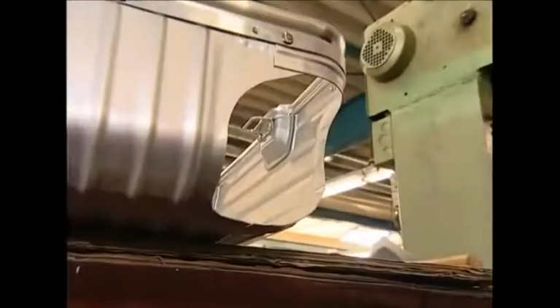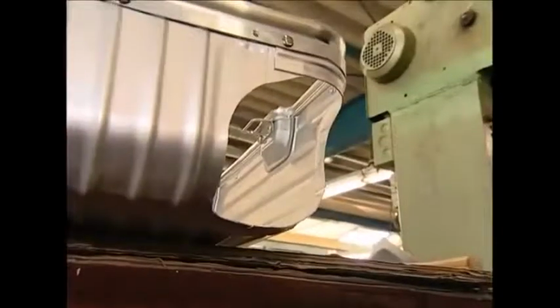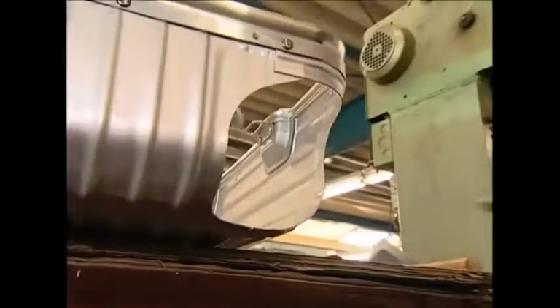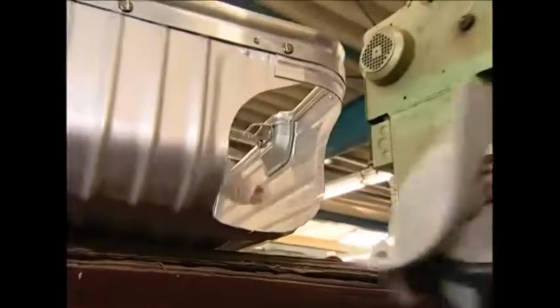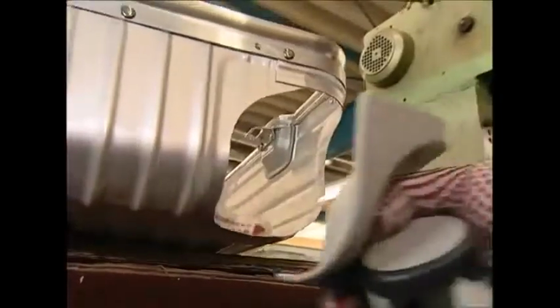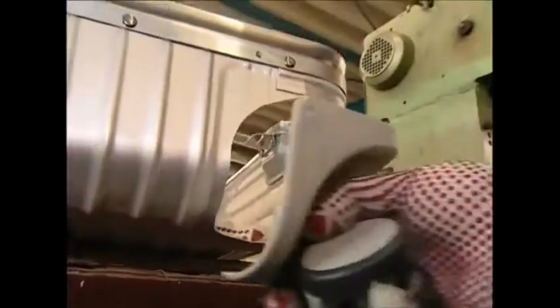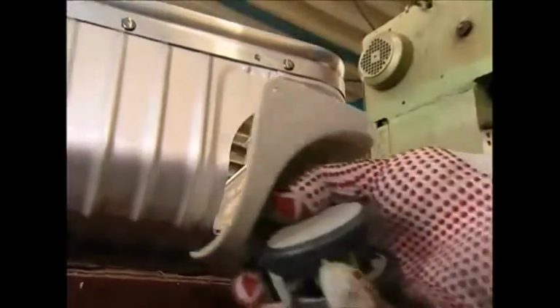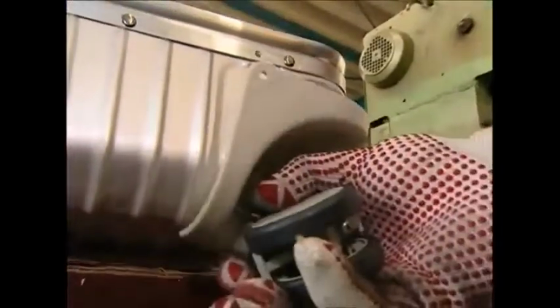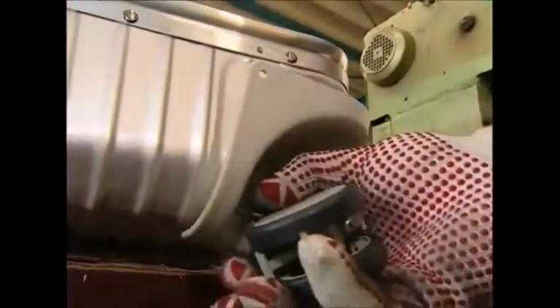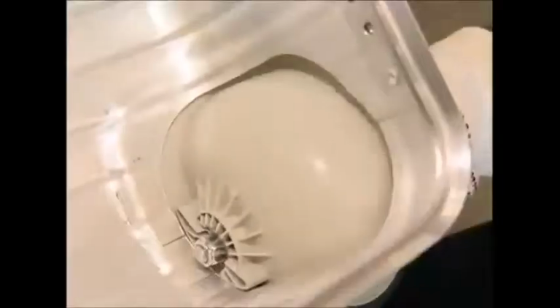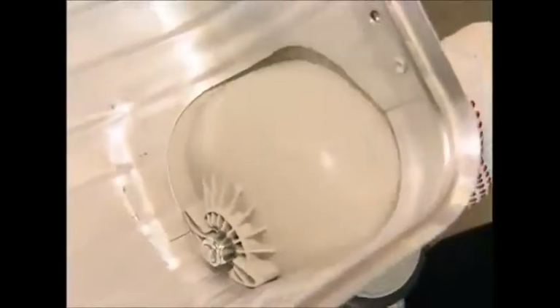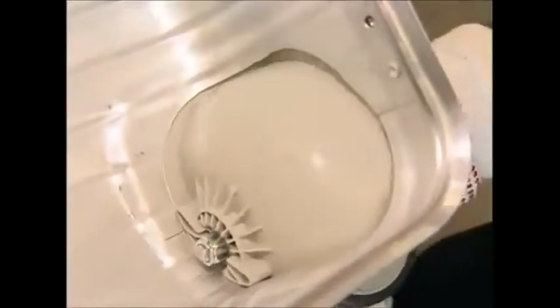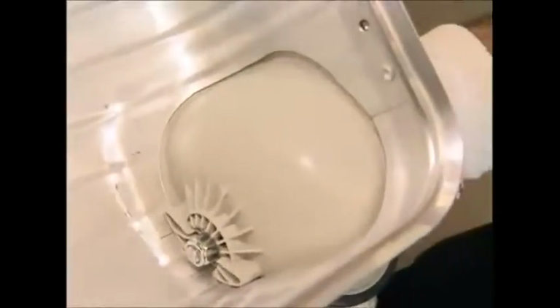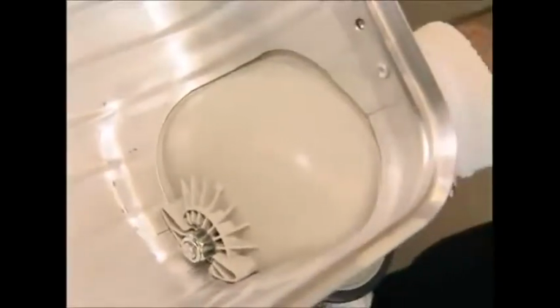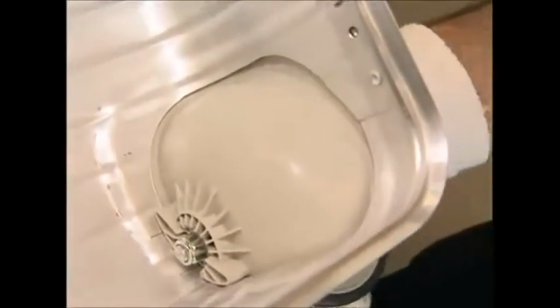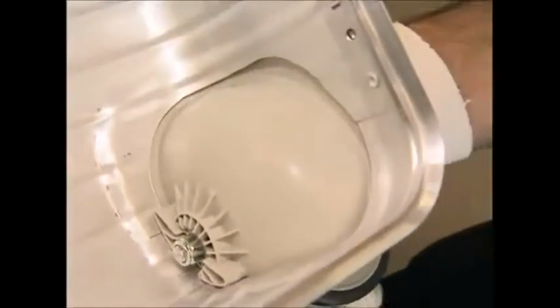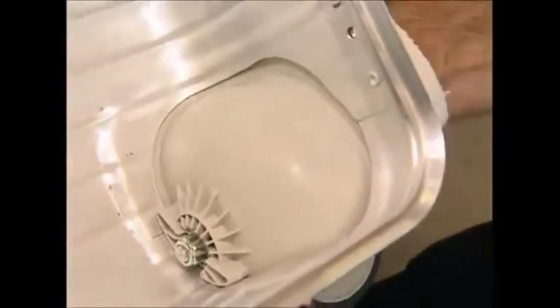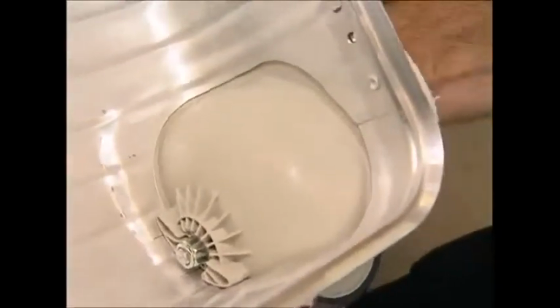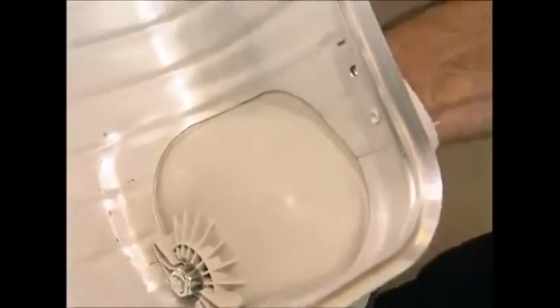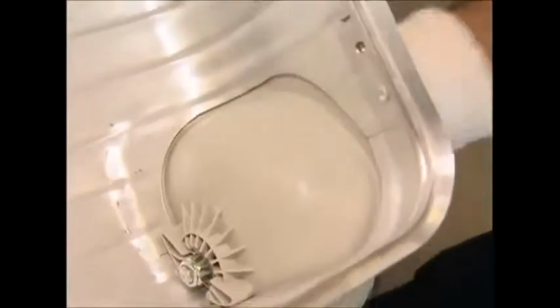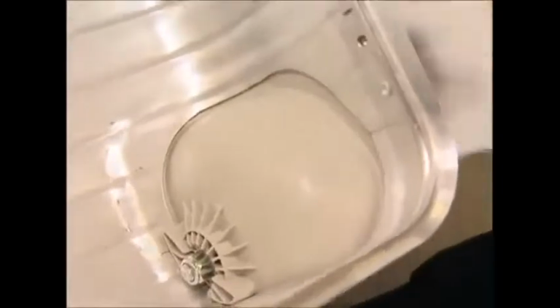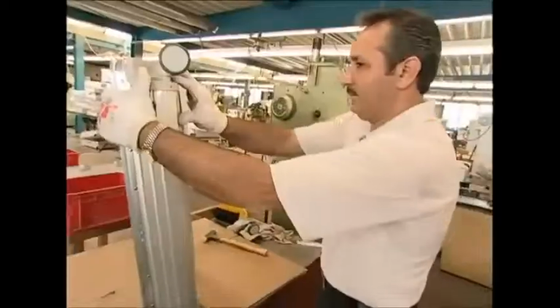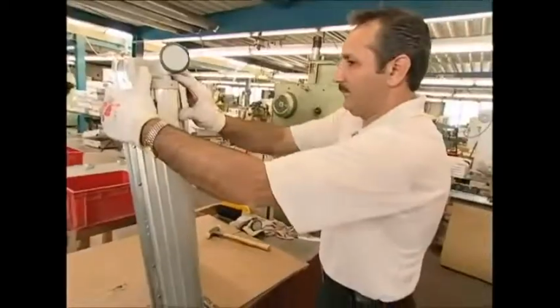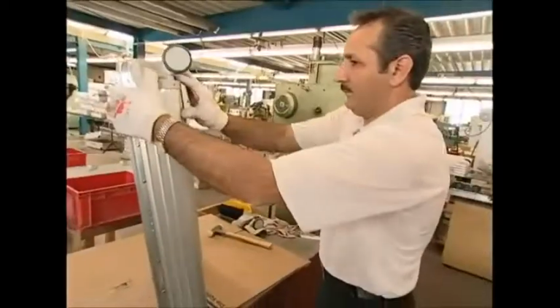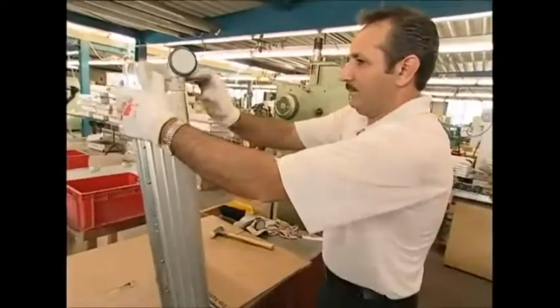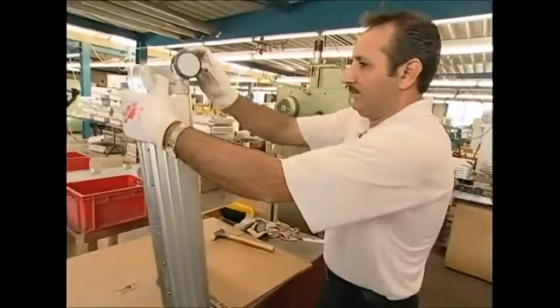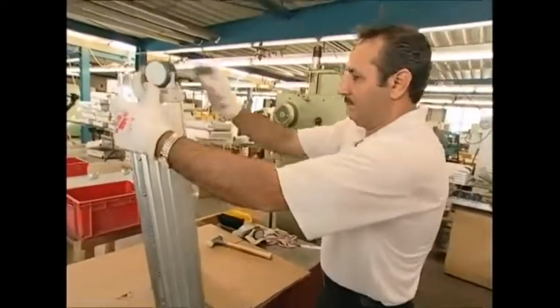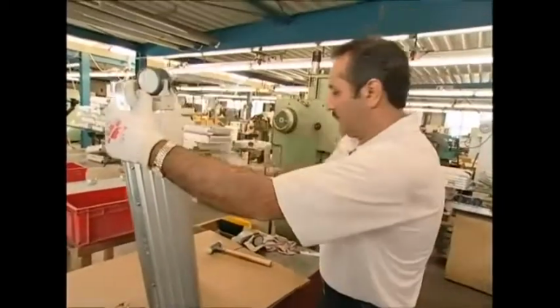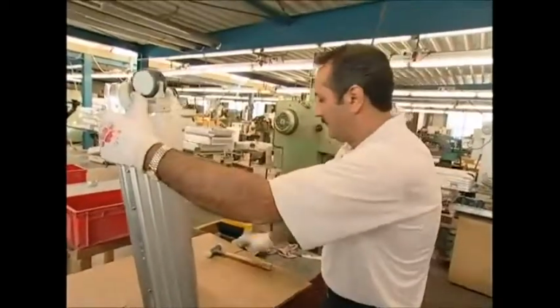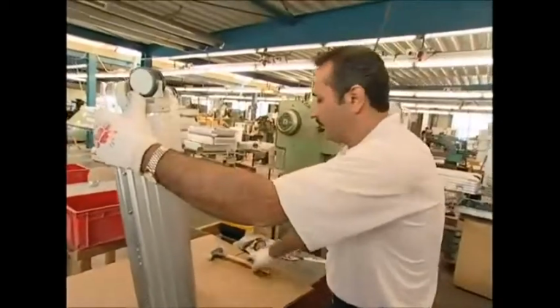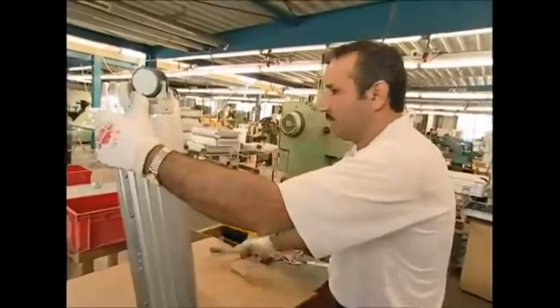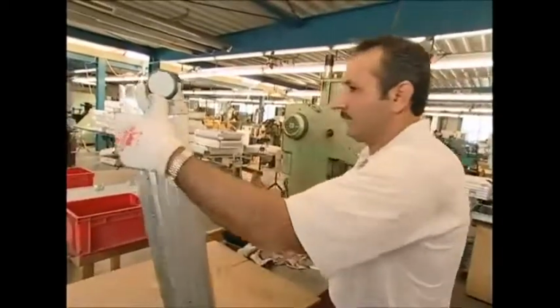Finally, the wheels are fitted into place. The case may be light, but you wouldn't want to have to carry it.